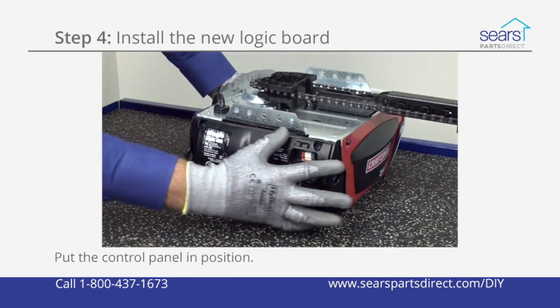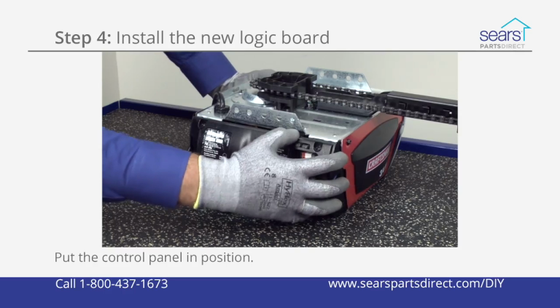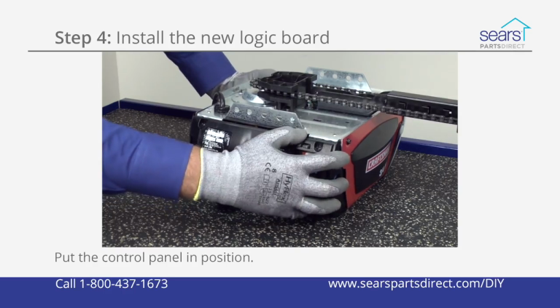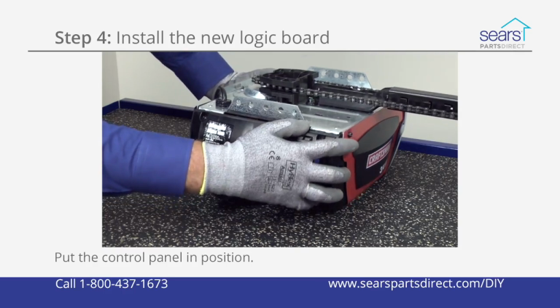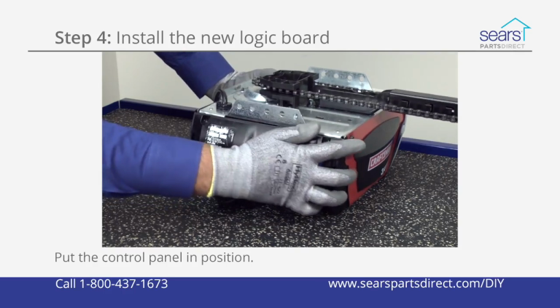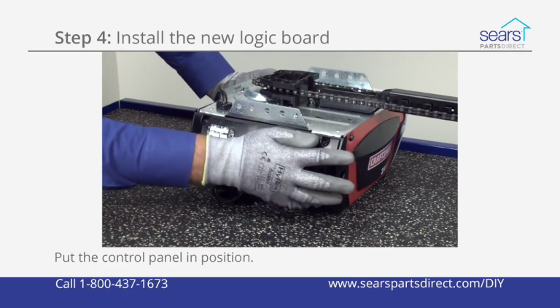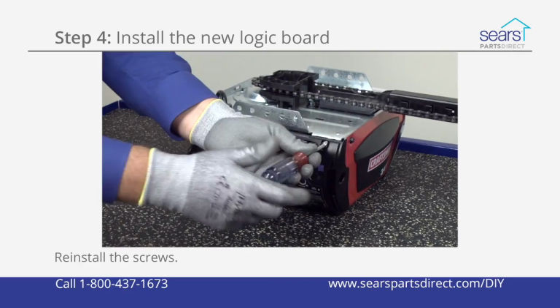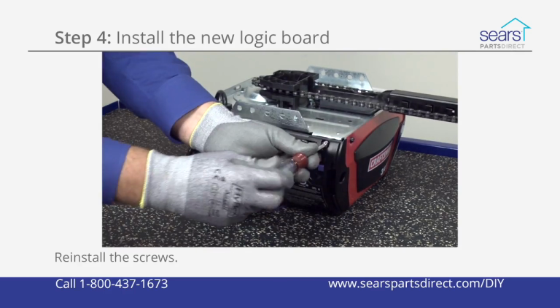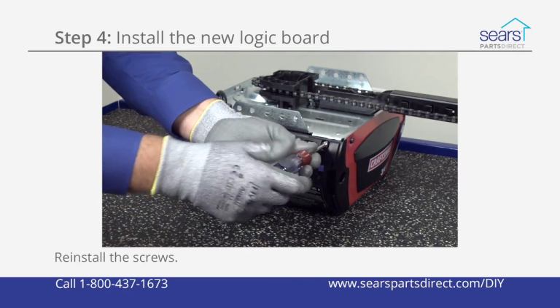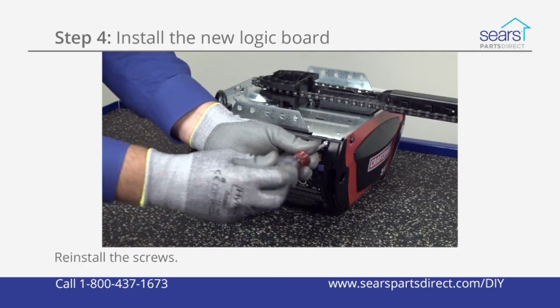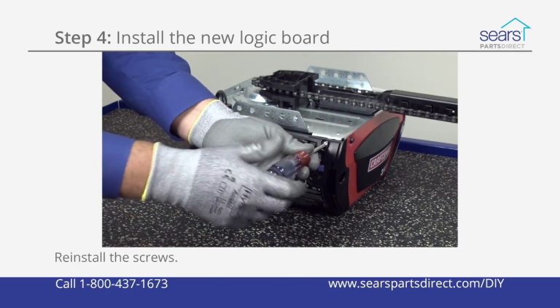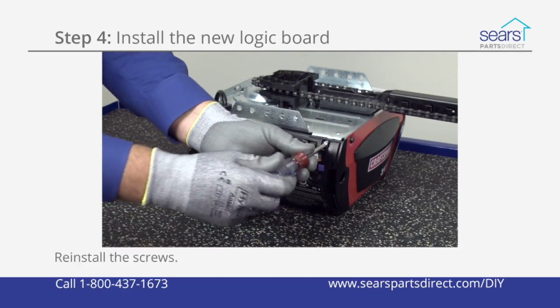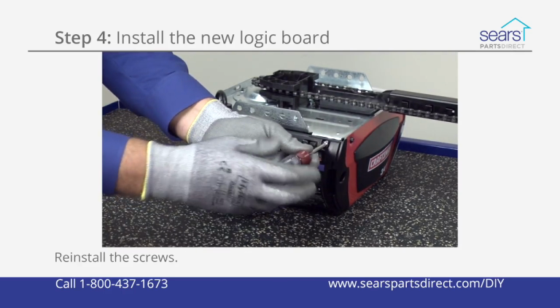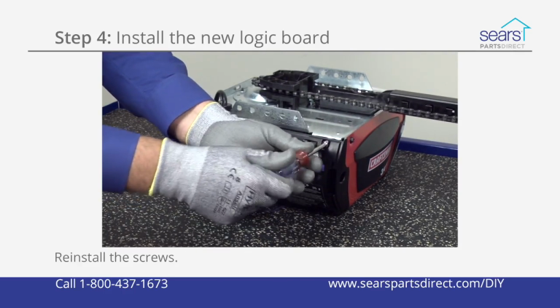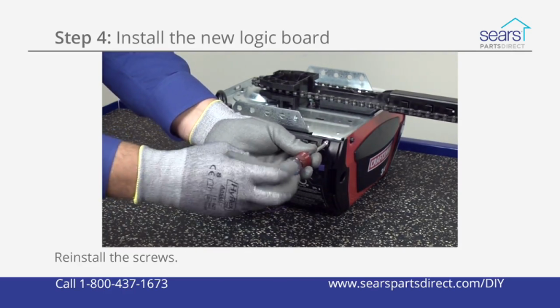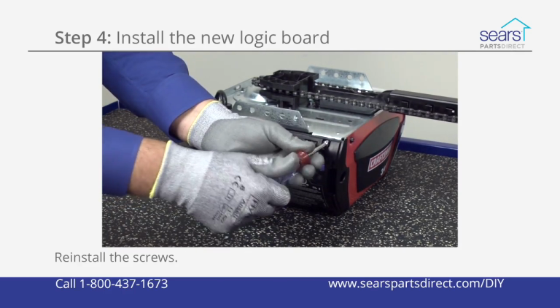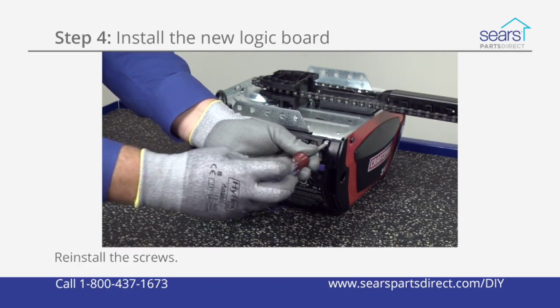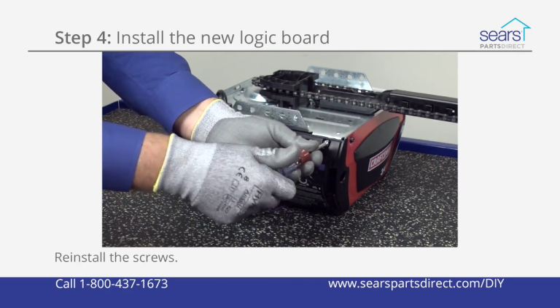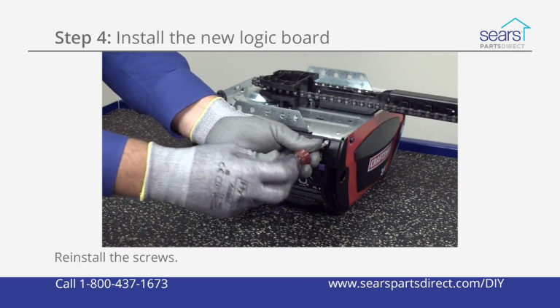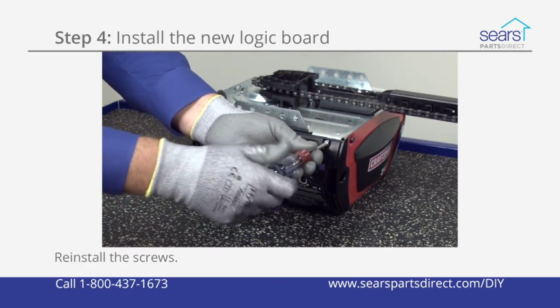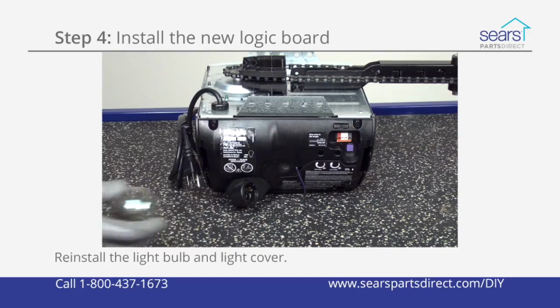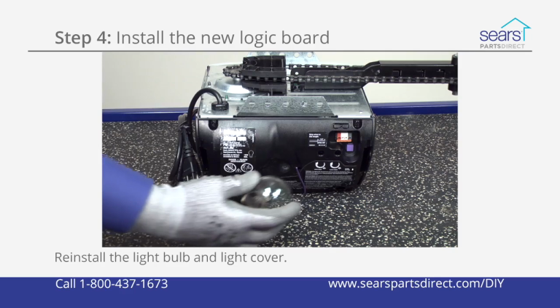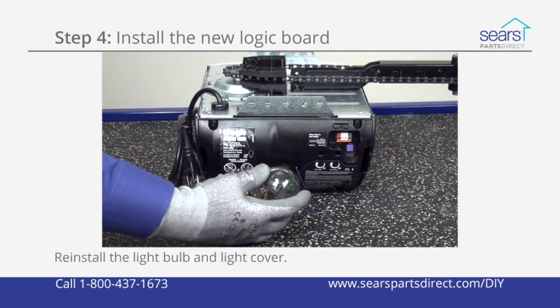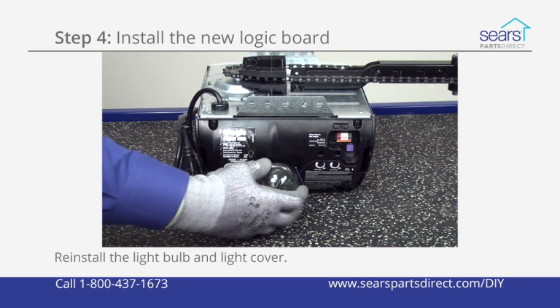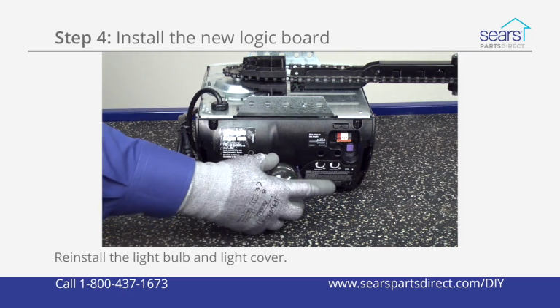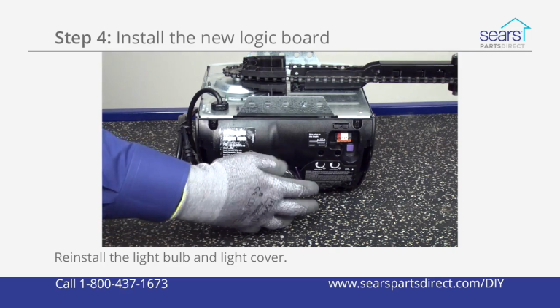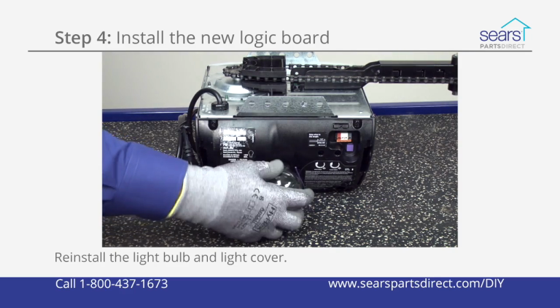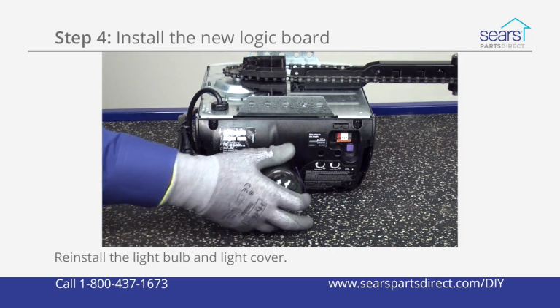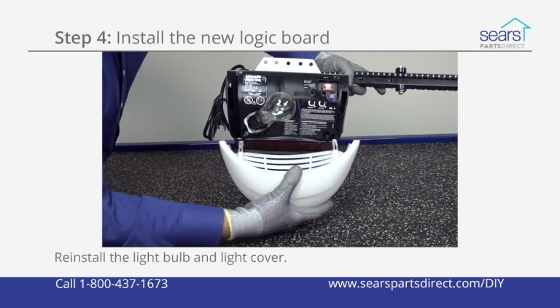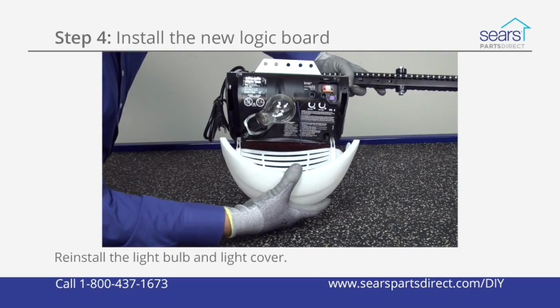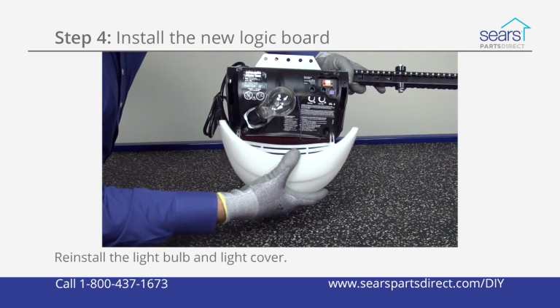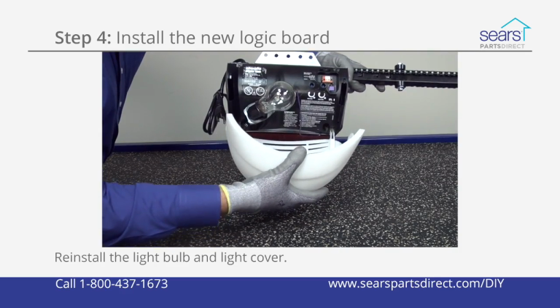Reinstall the control panel on the motor unit and secure it with the mounting screws. Reinstall the light bulb and light cover.